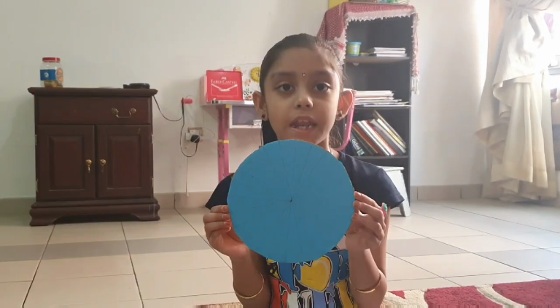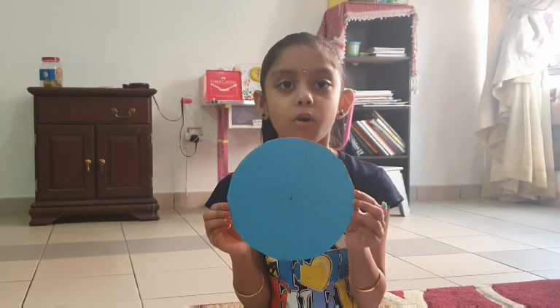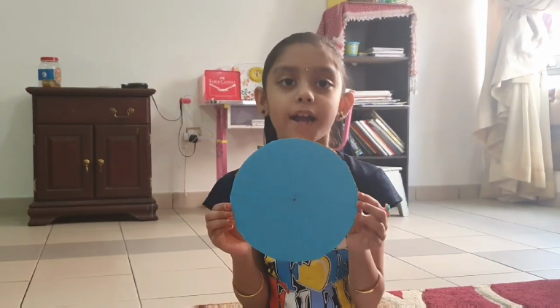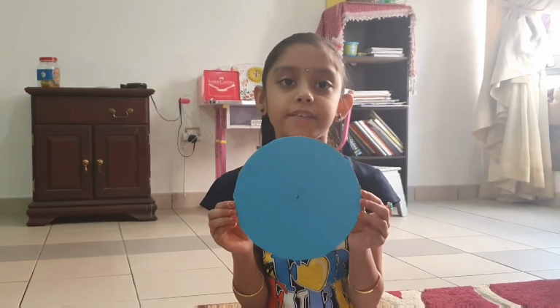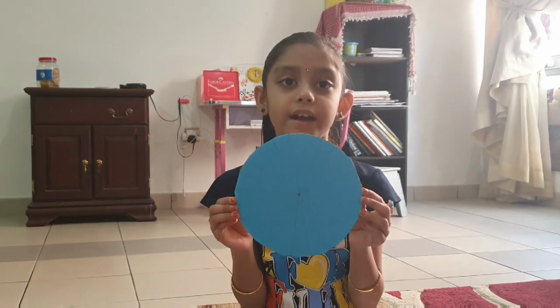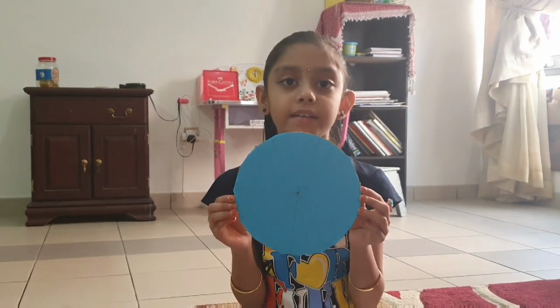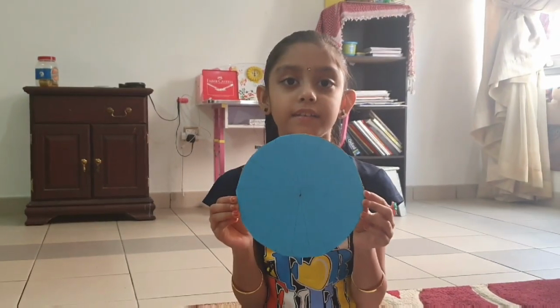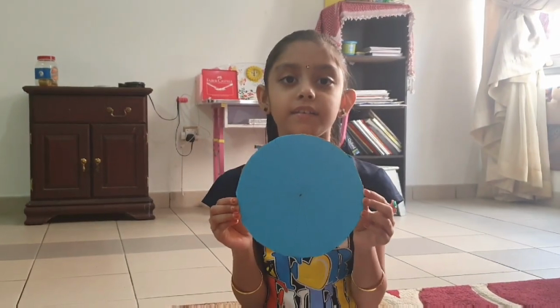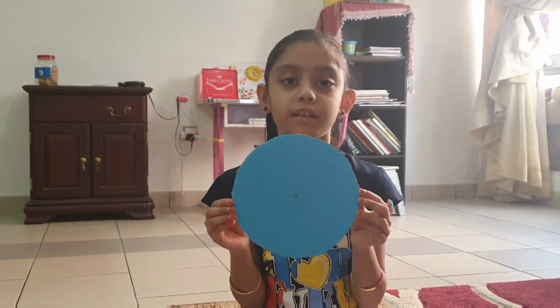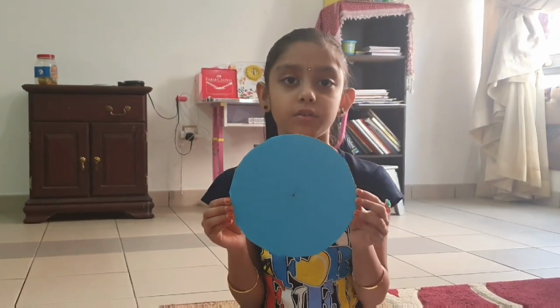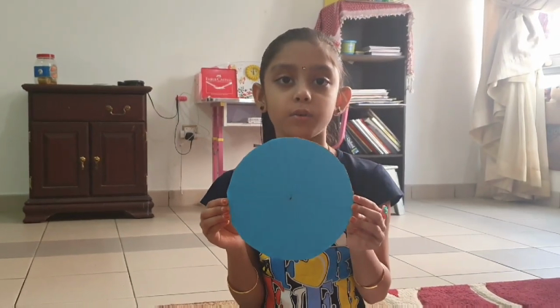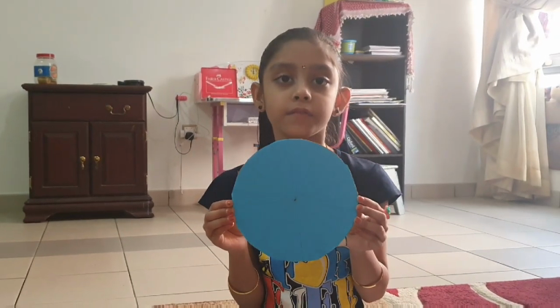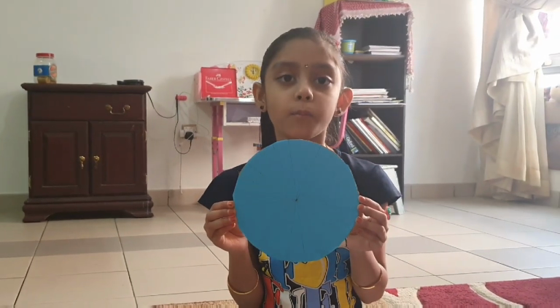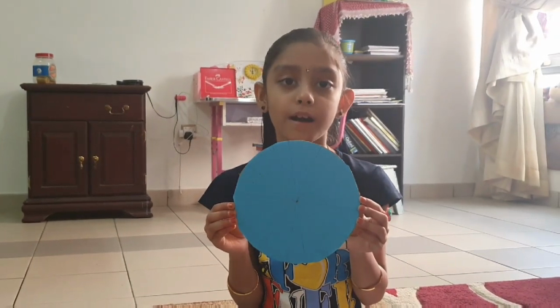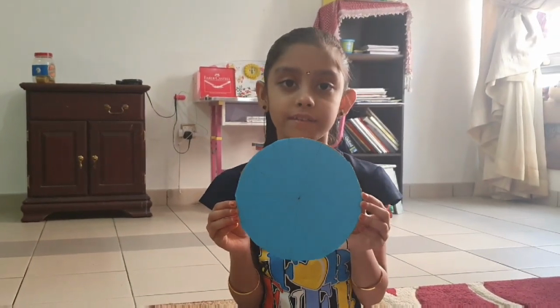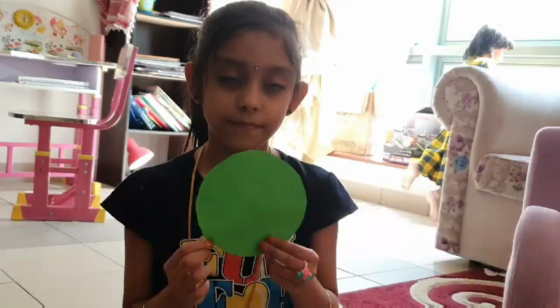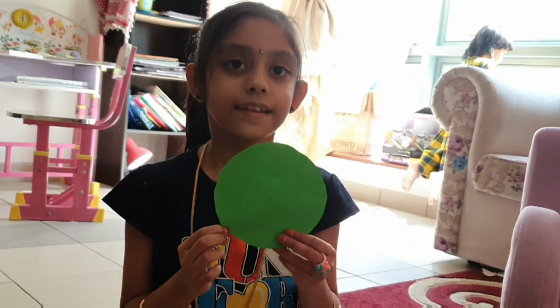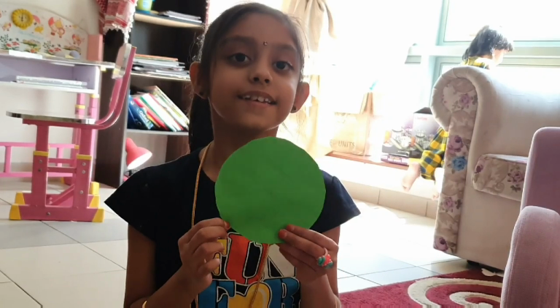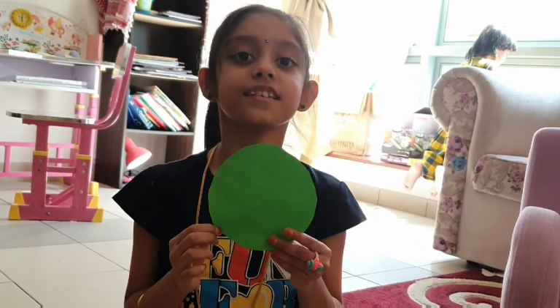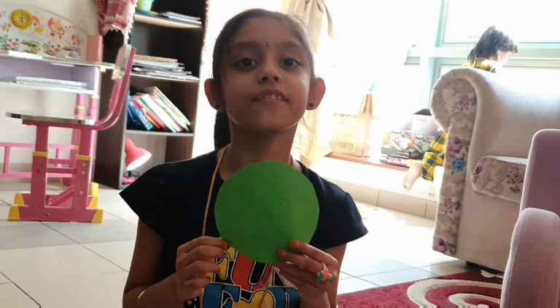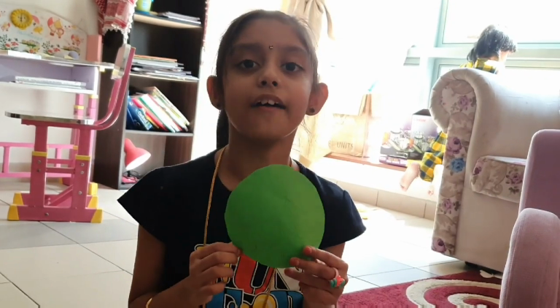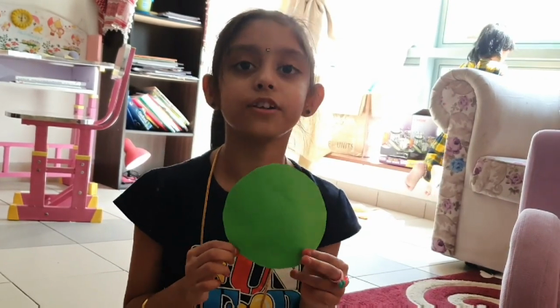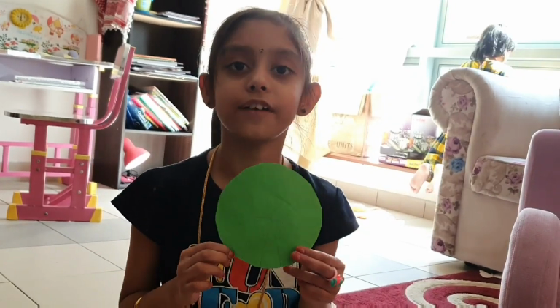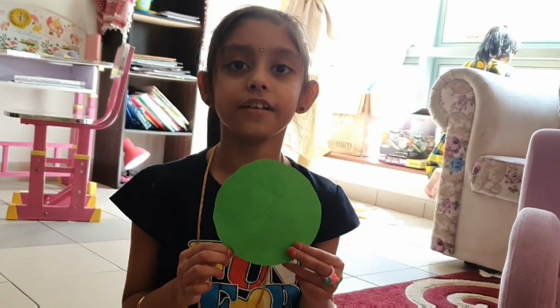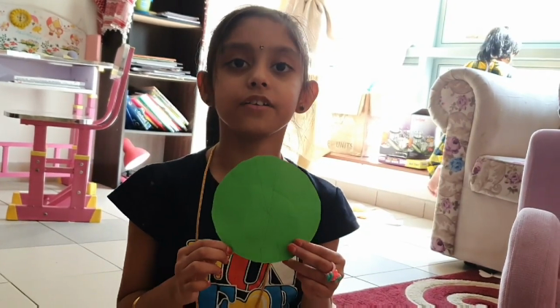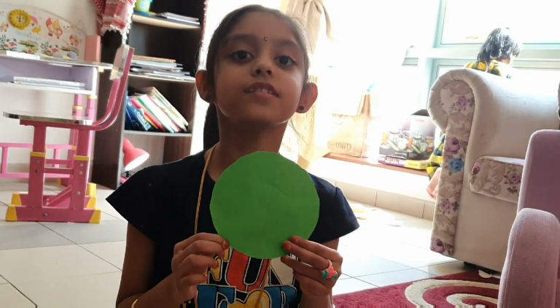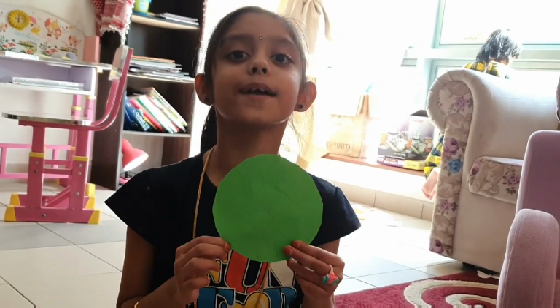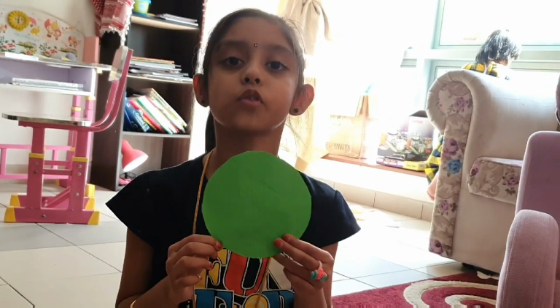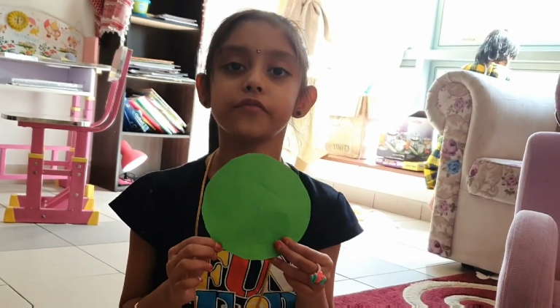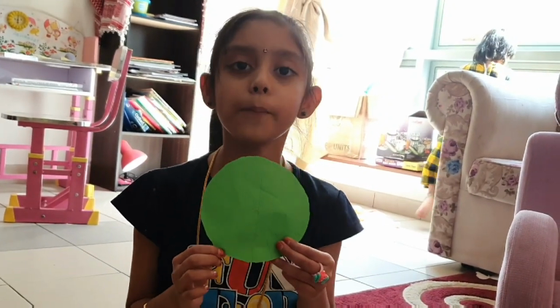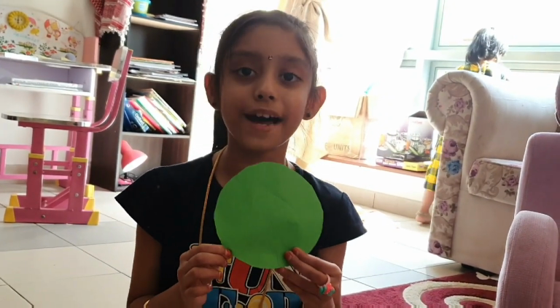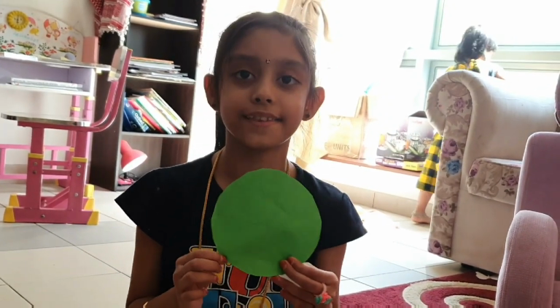Now, I divided this into 24 parts. This is what we have to divide into the same 24 parts.